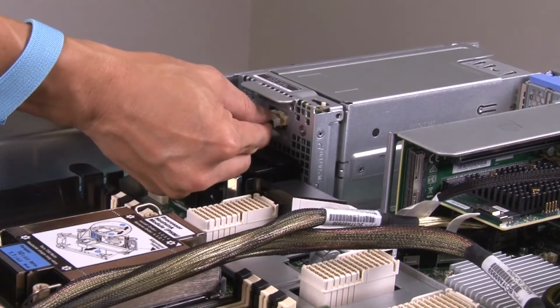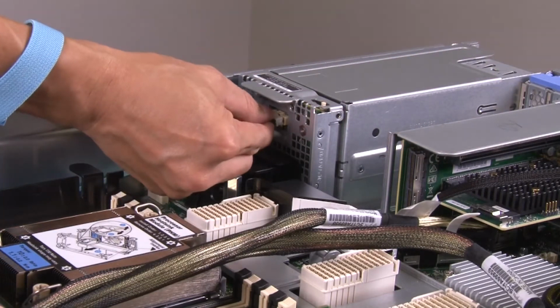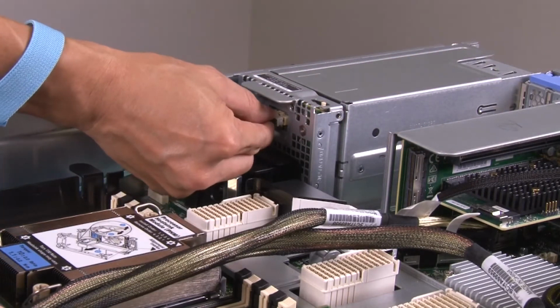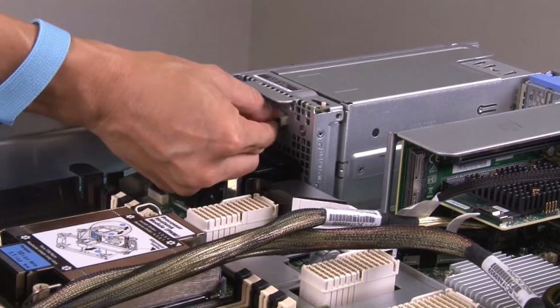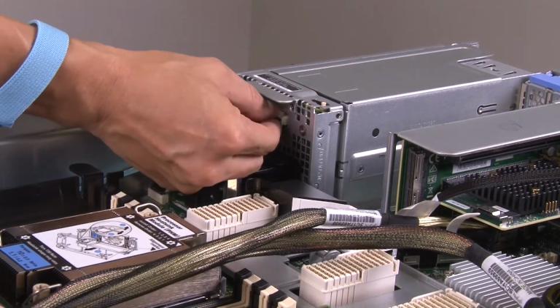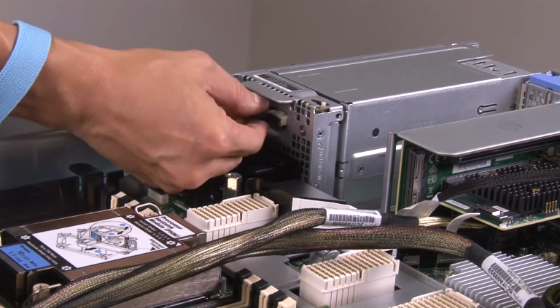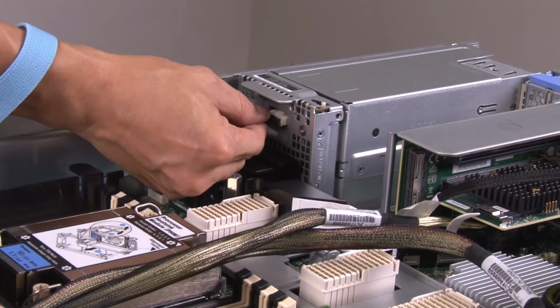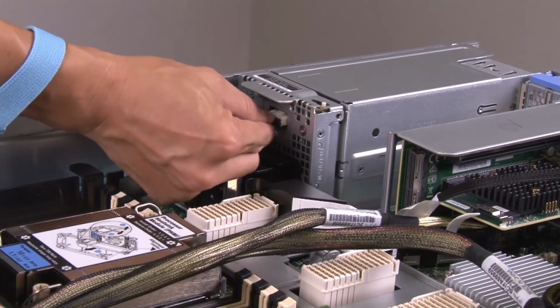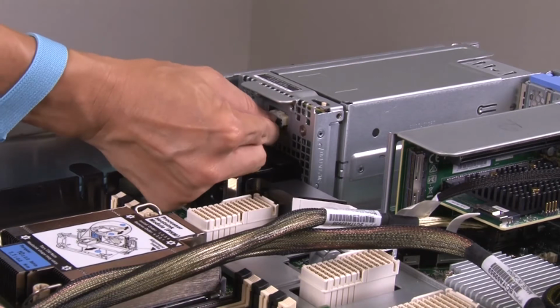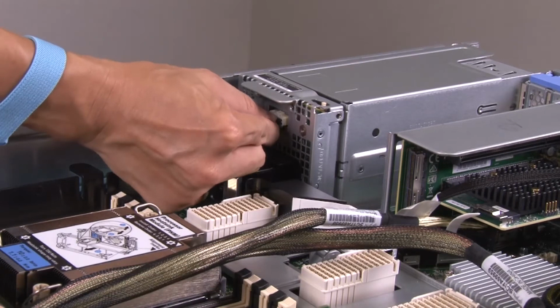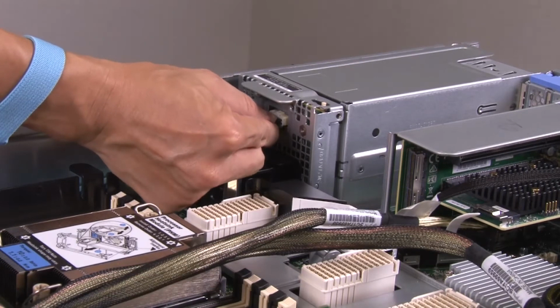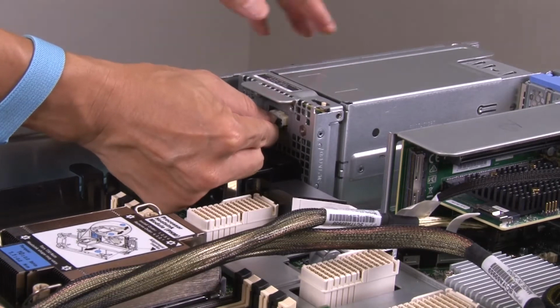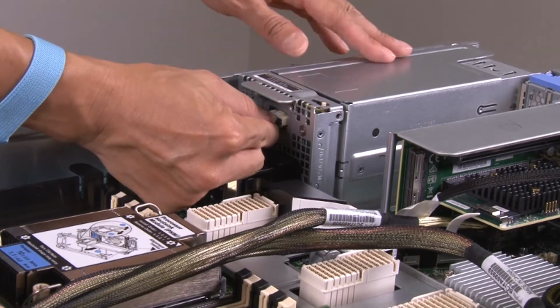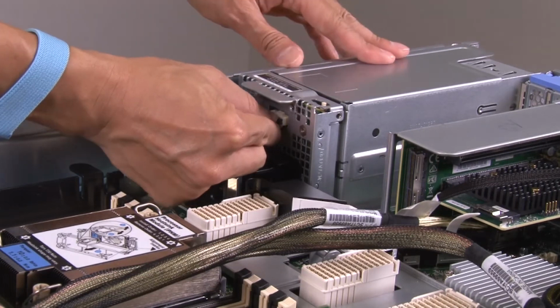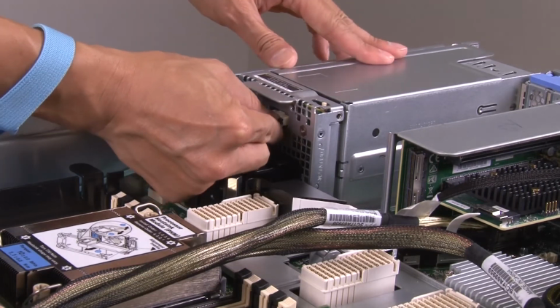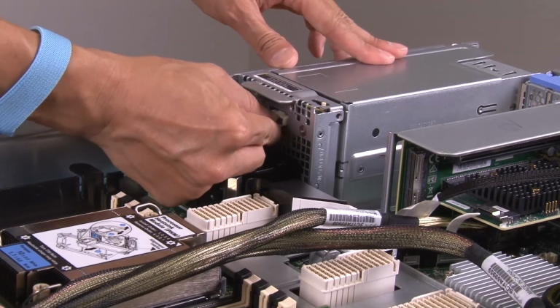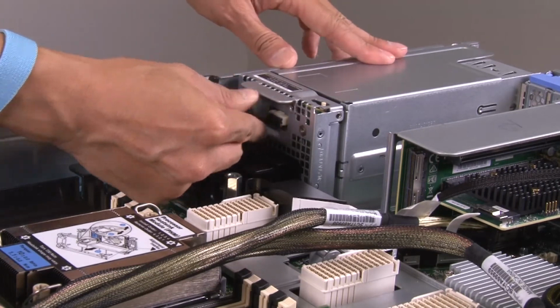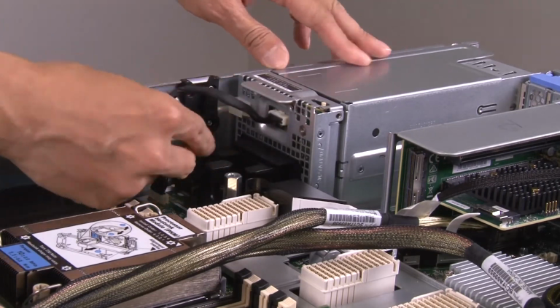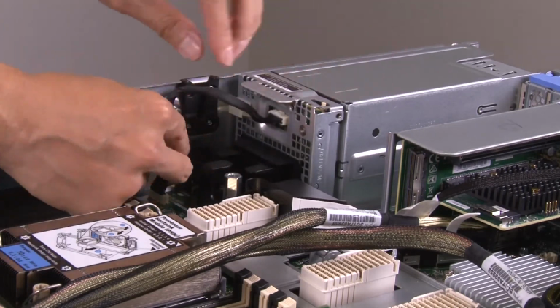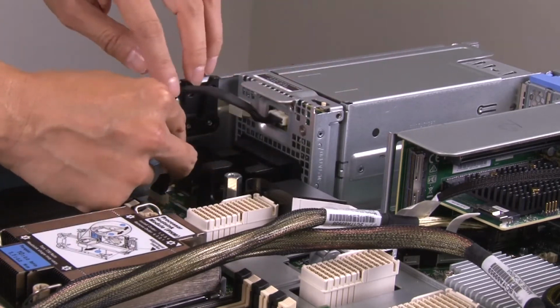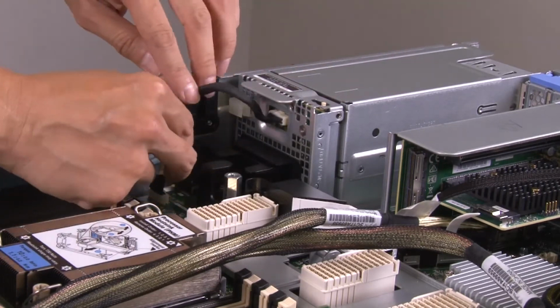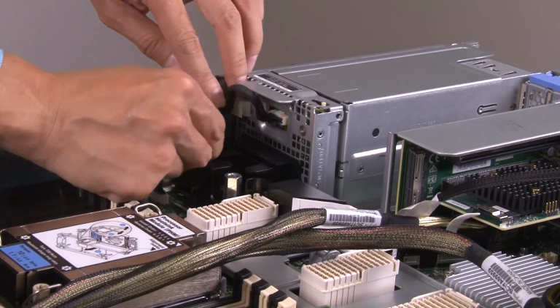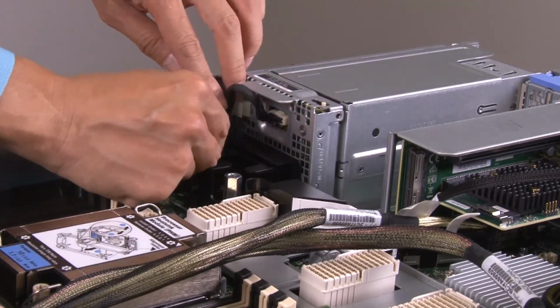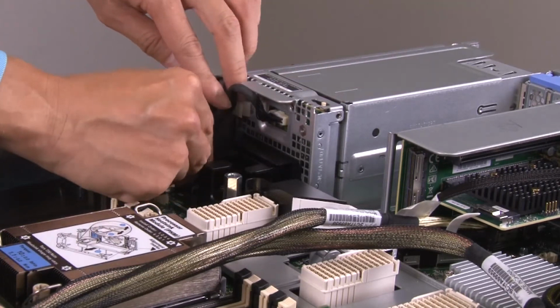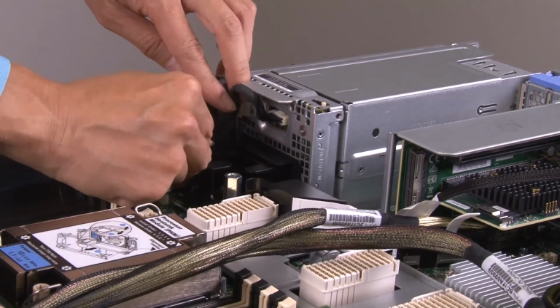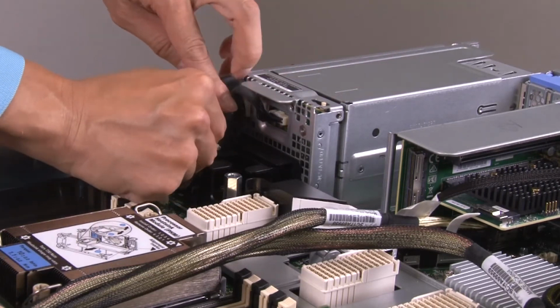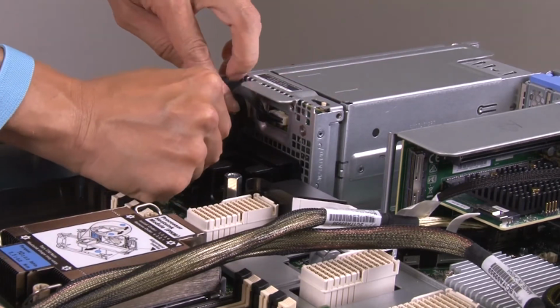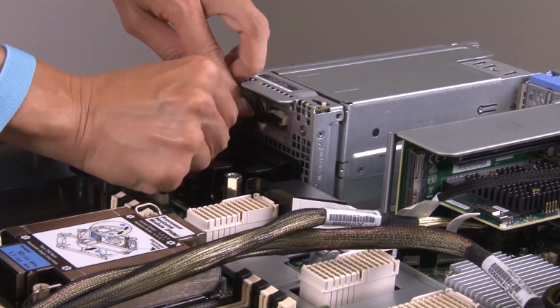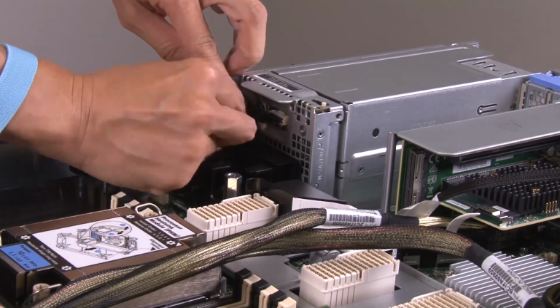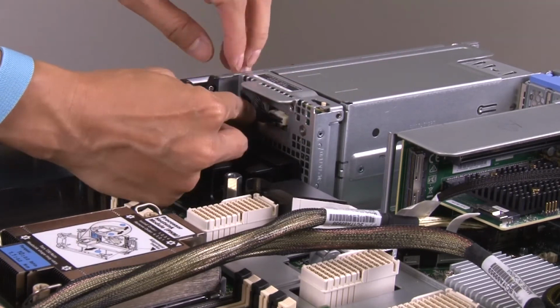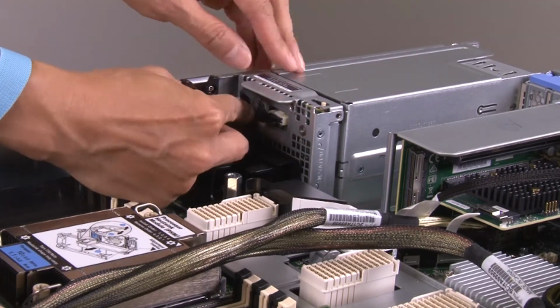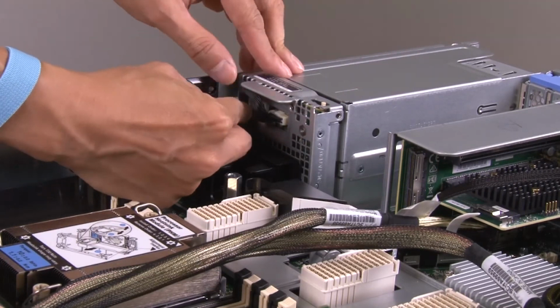Route the power backplane cable through the cable clip and connect it to the power backplane.